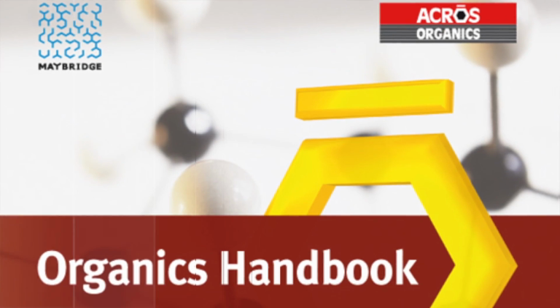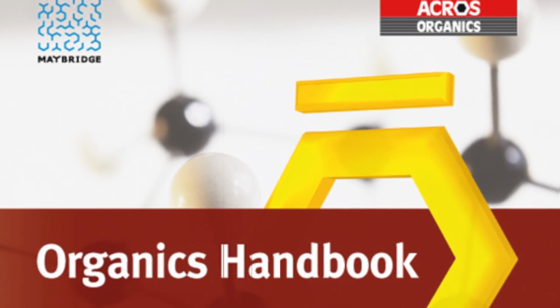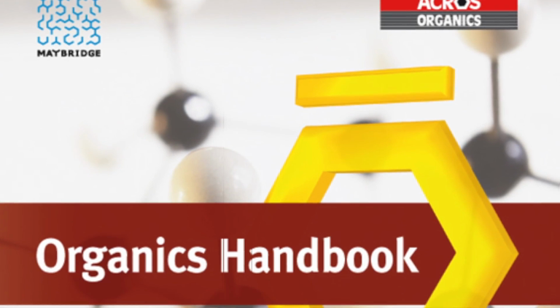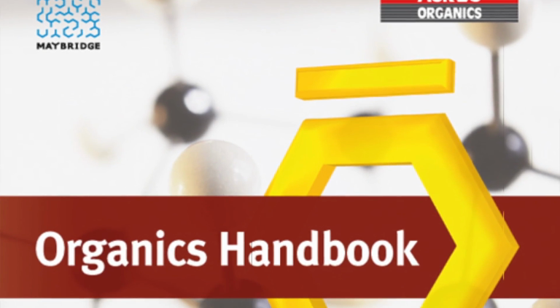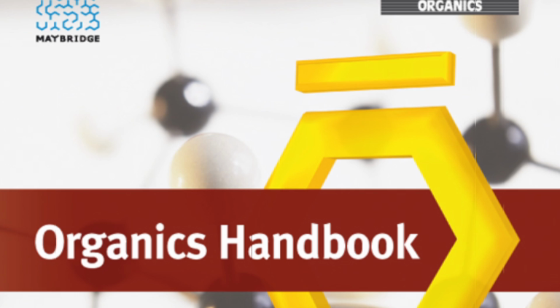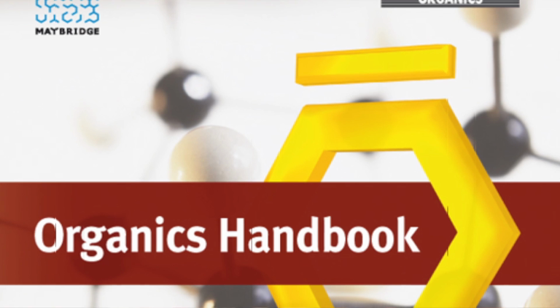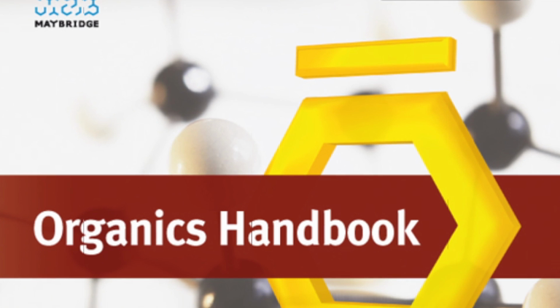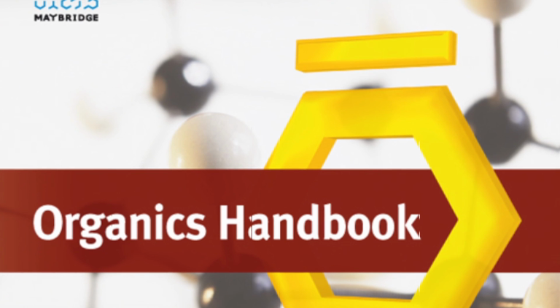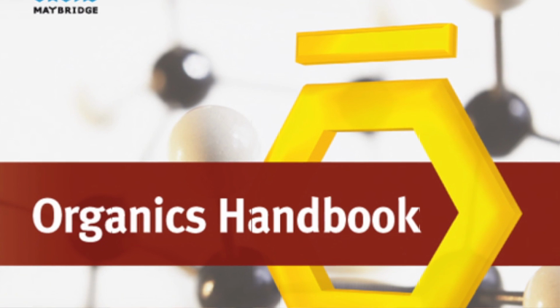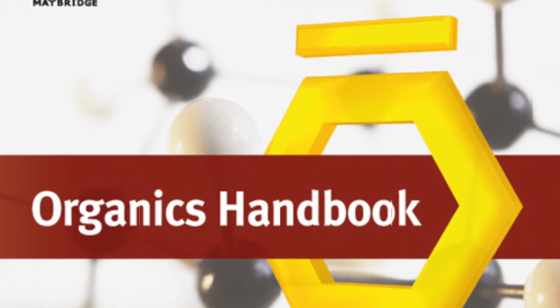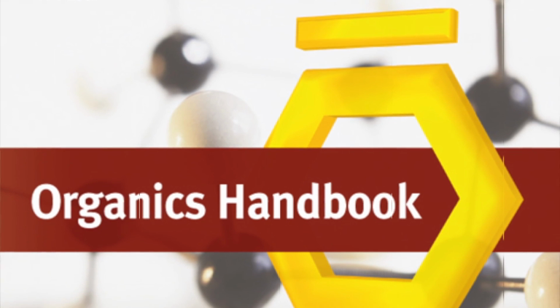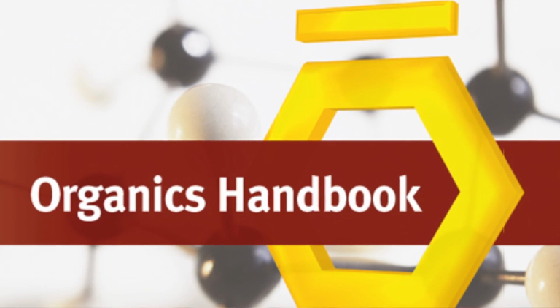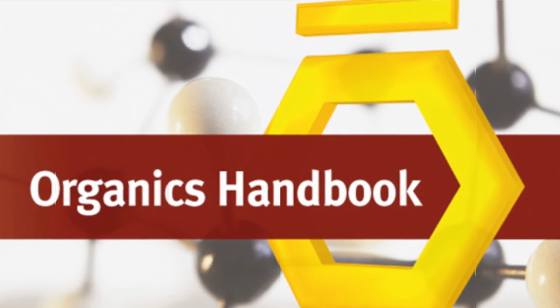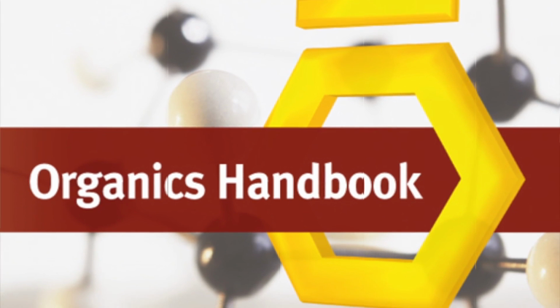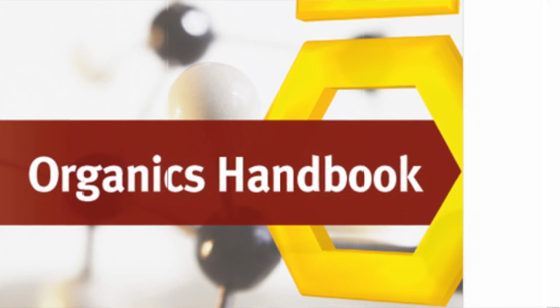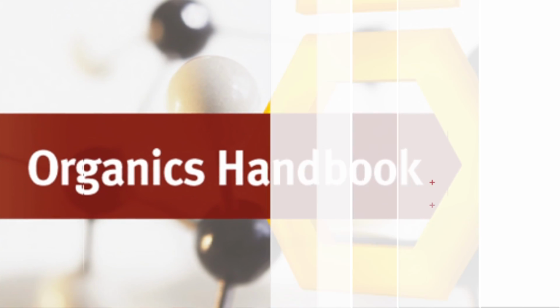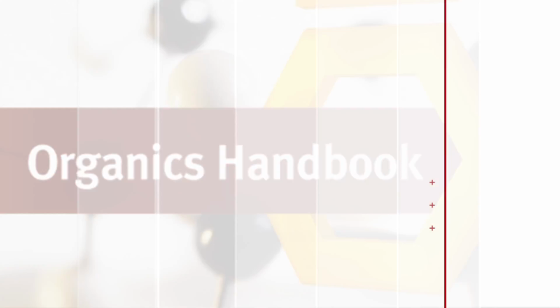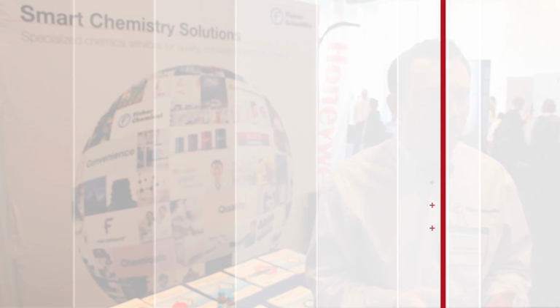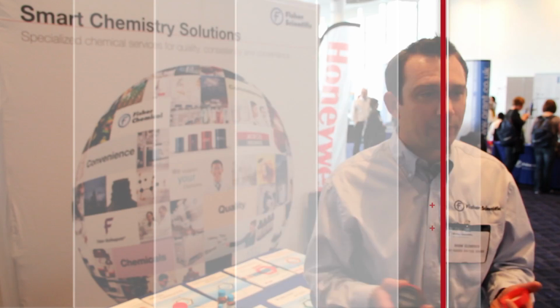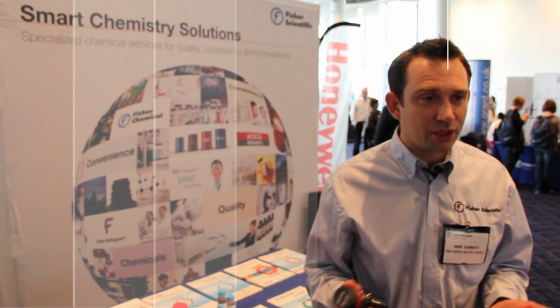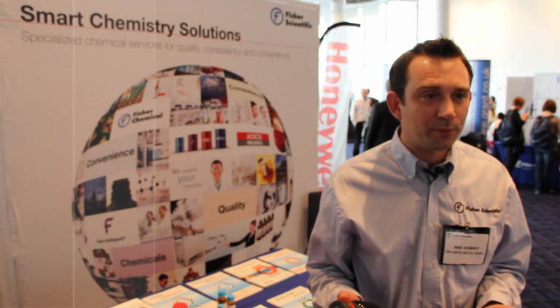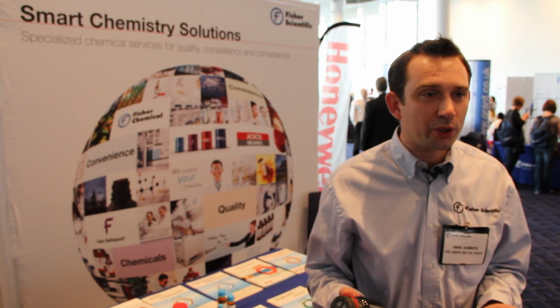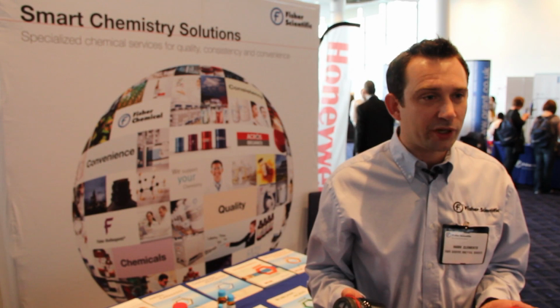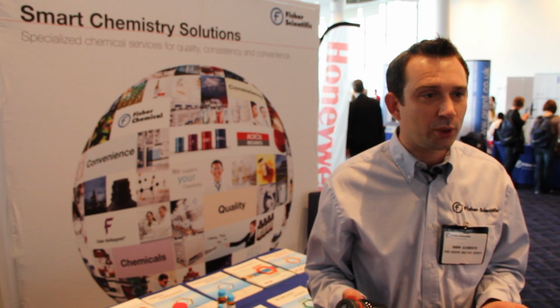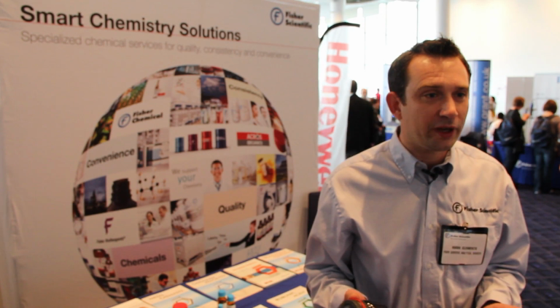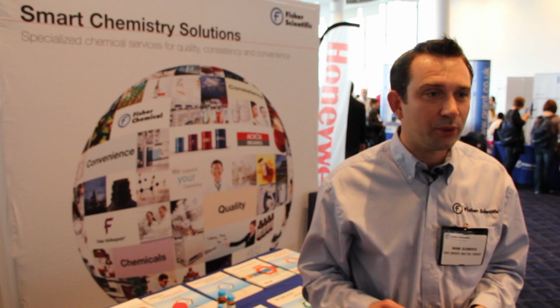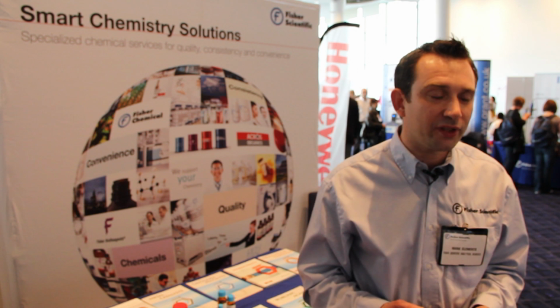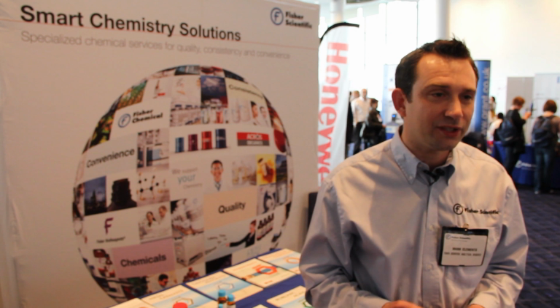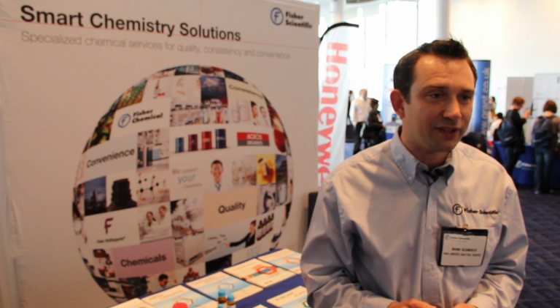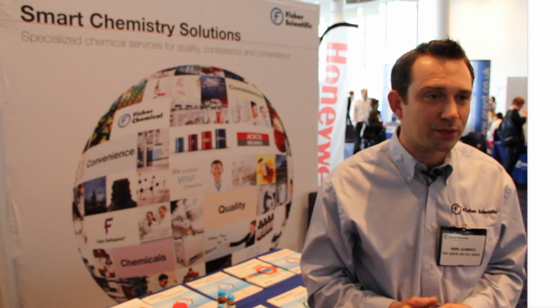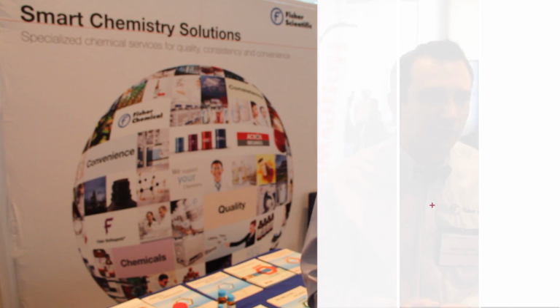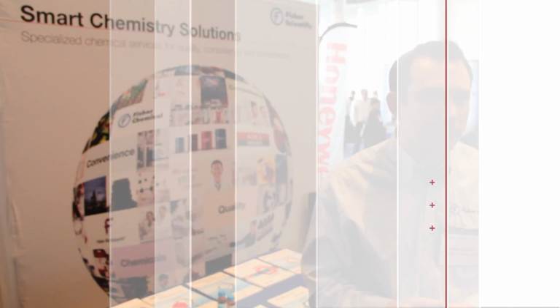Acros Organics are products that are mainly aimed at organic synthesis use but has a quite broad product portfolio of 33,000 products.